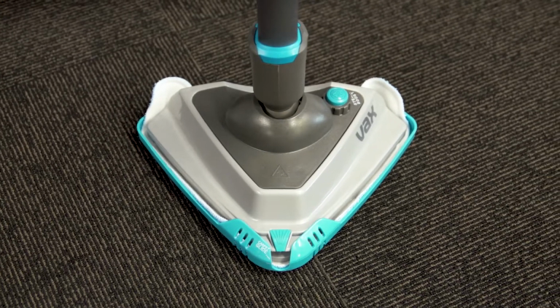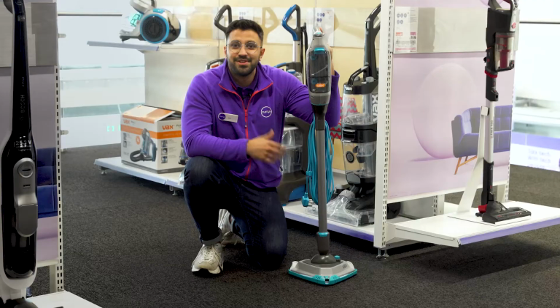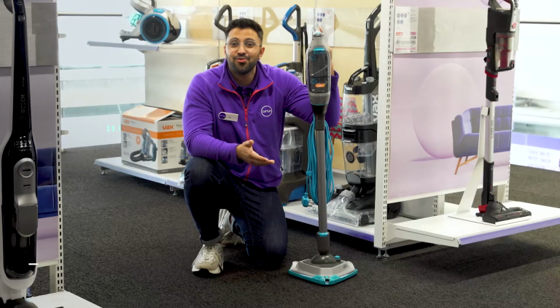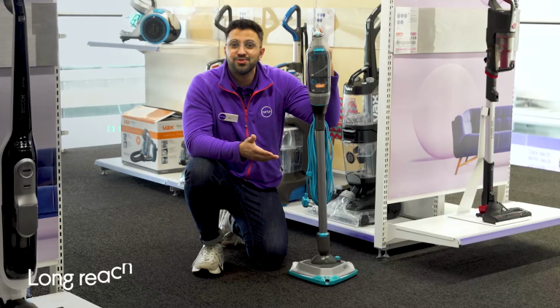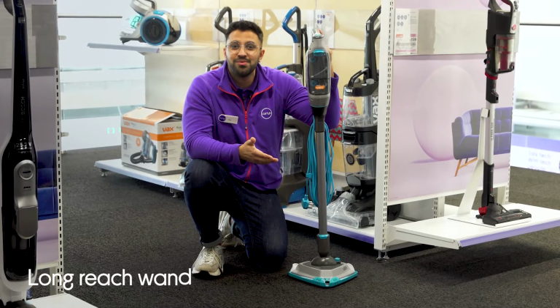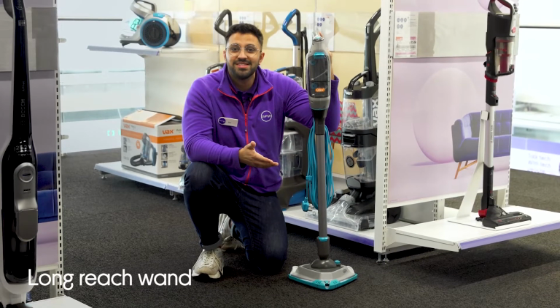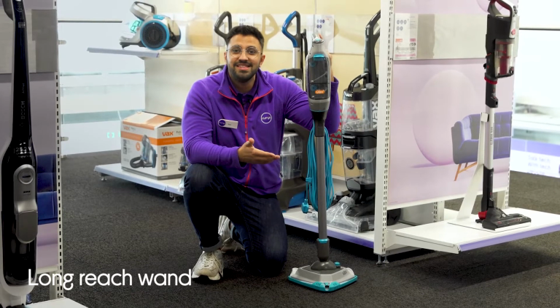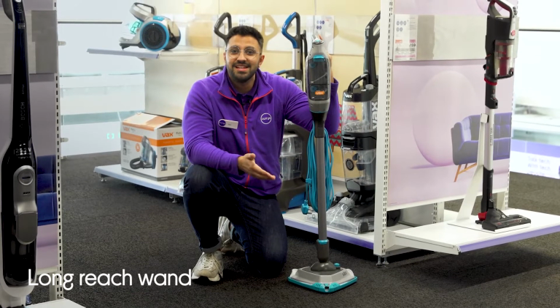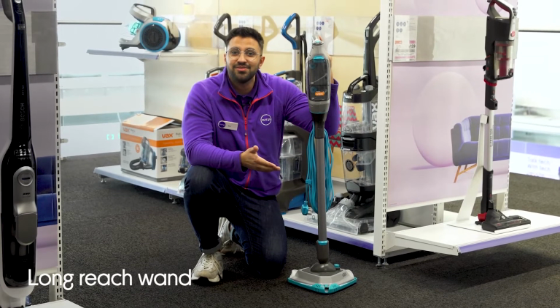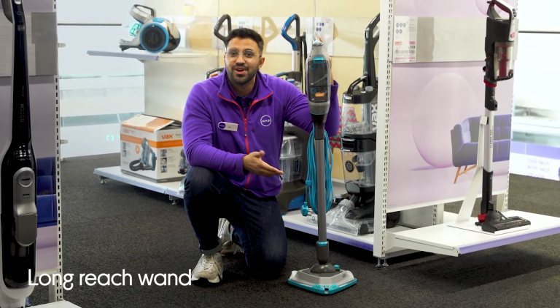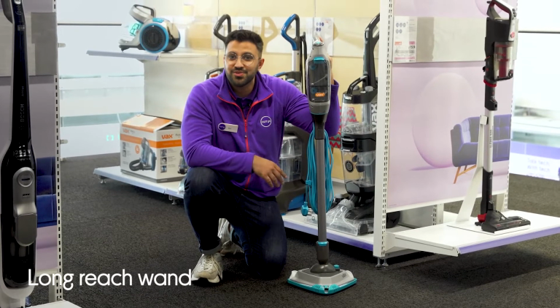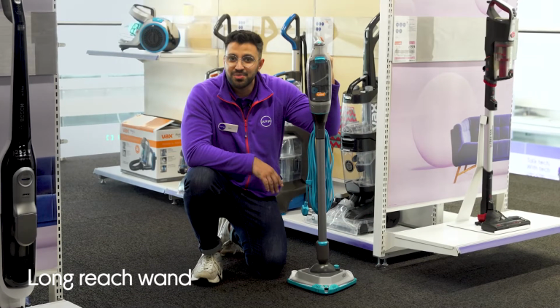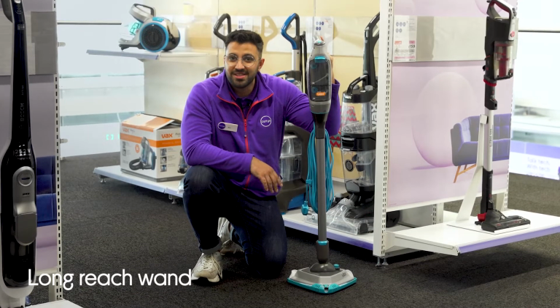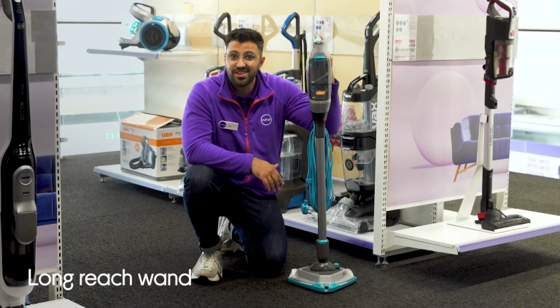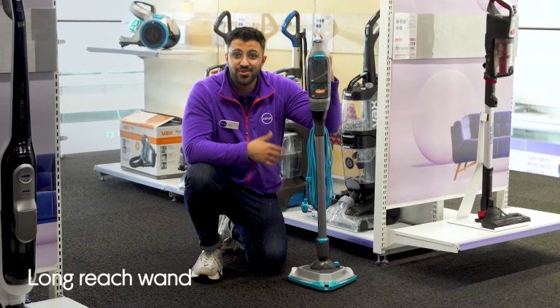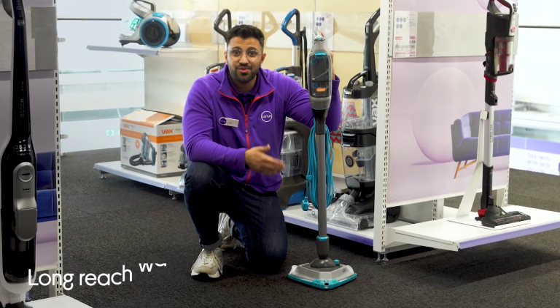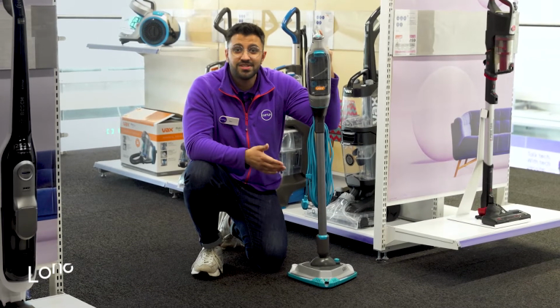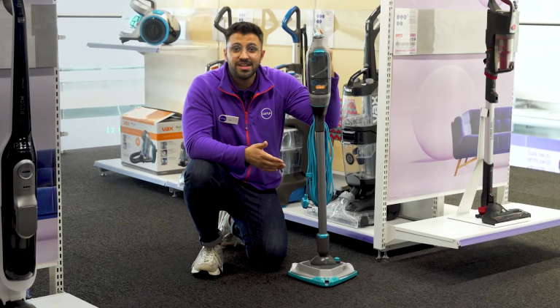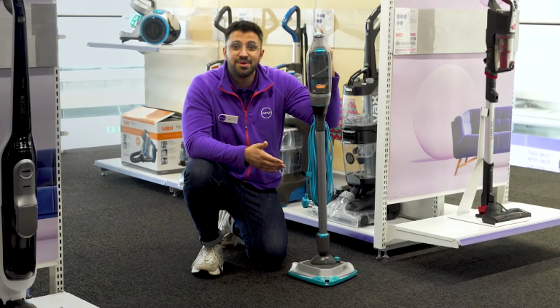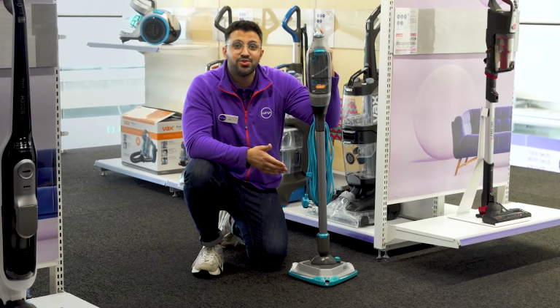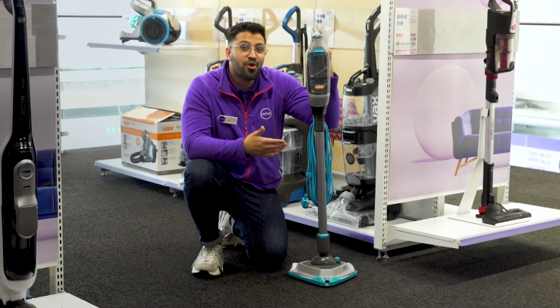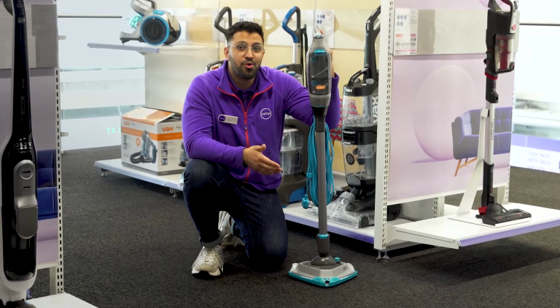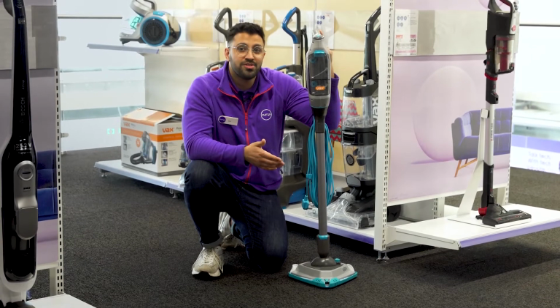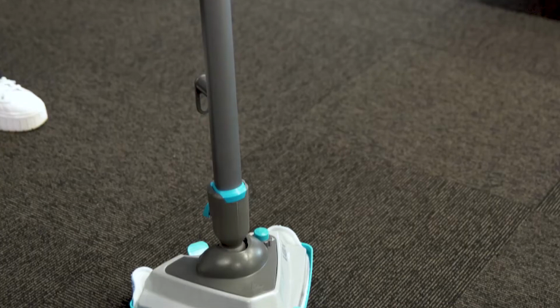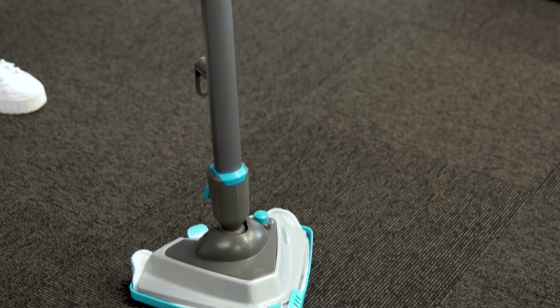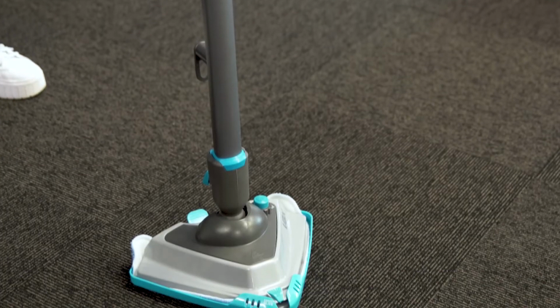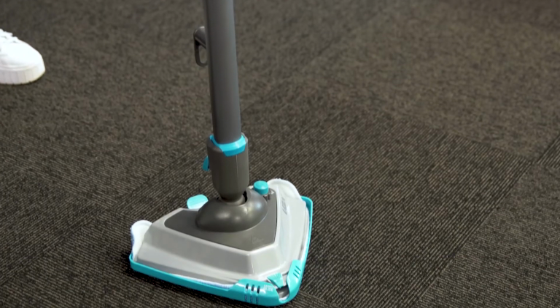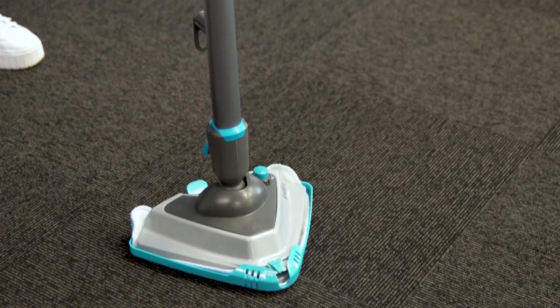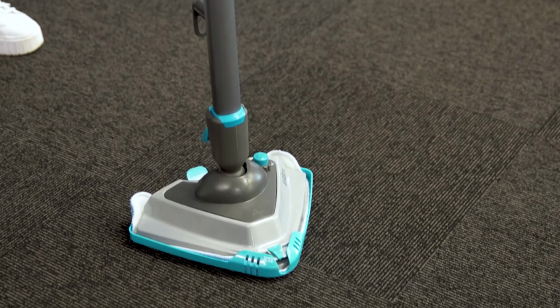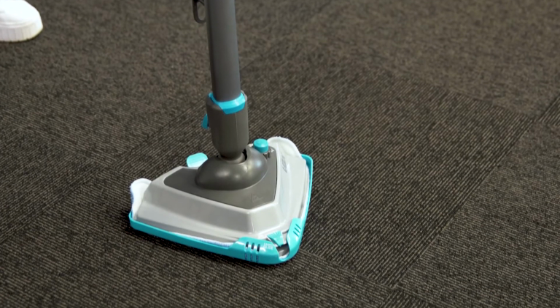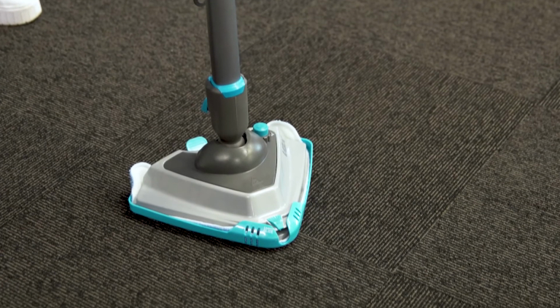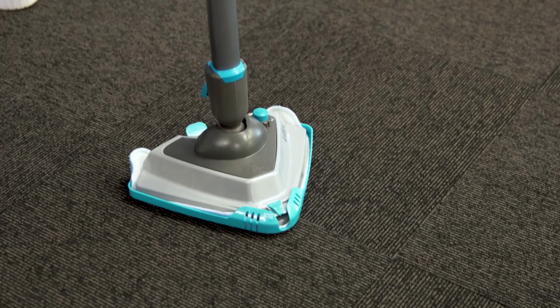The long-reach wand makes it easy to clean those hard-to-reach places like under your sofas, to make sure your whole home looks its best while keeping every area sanitized.